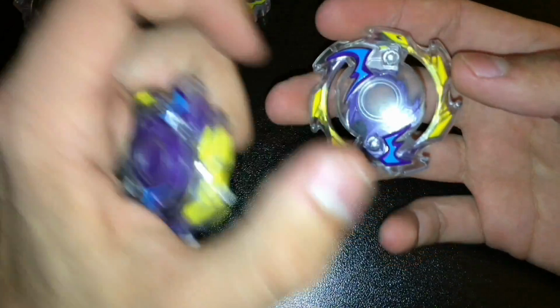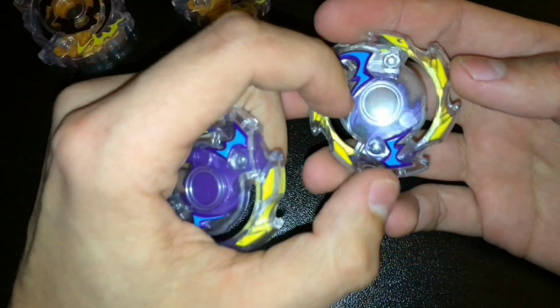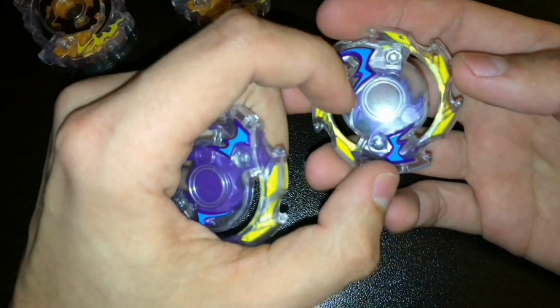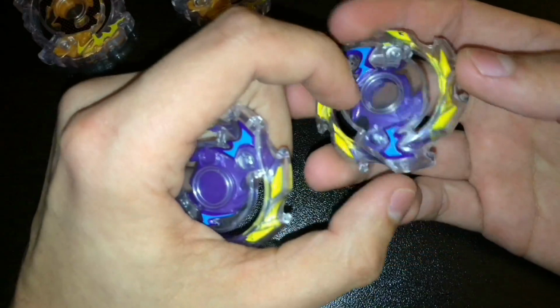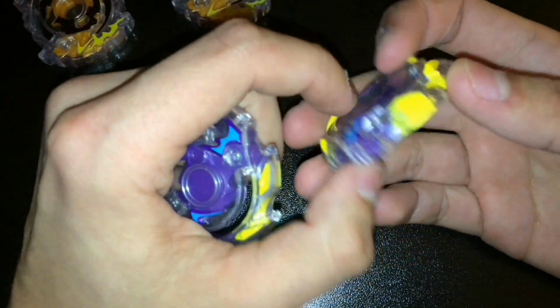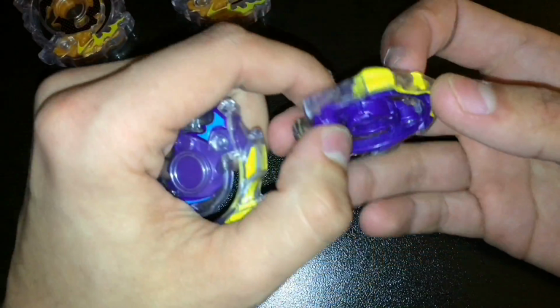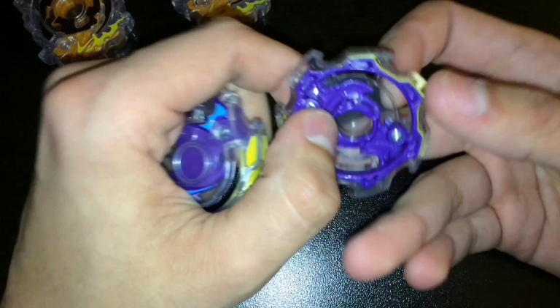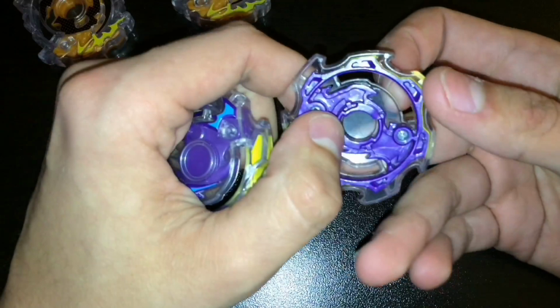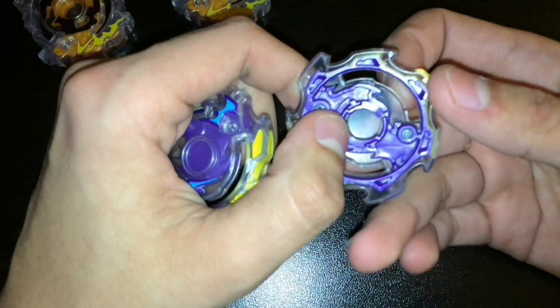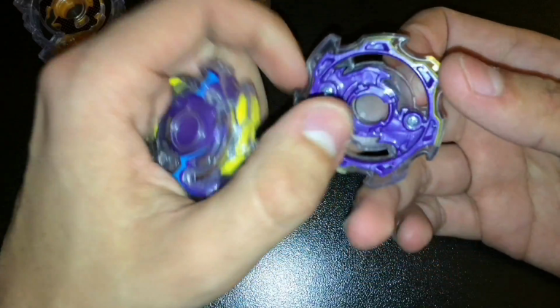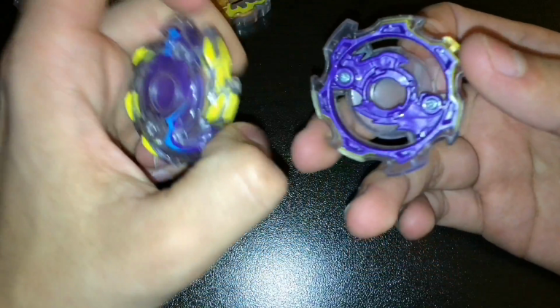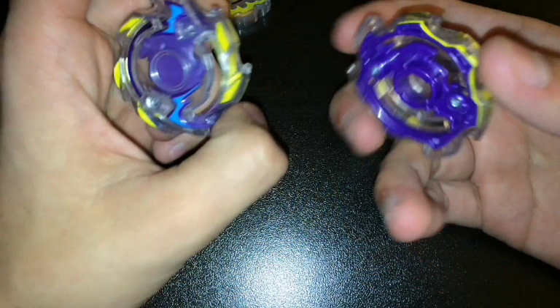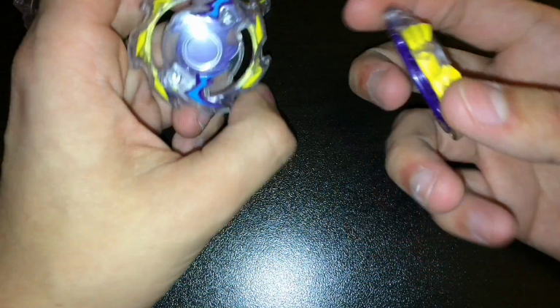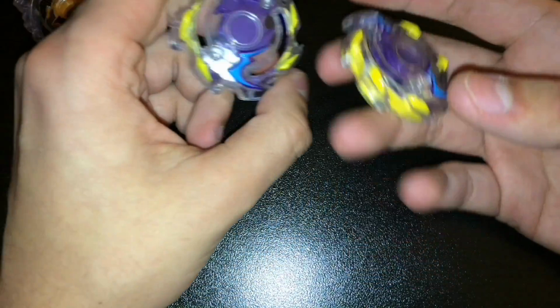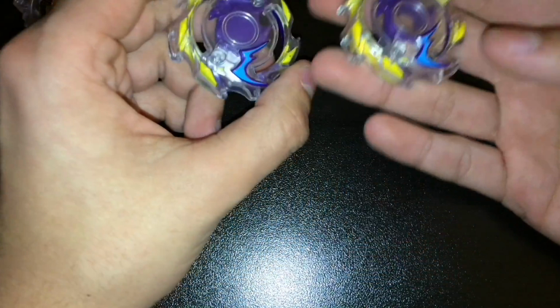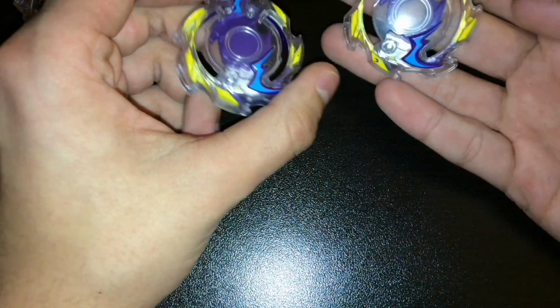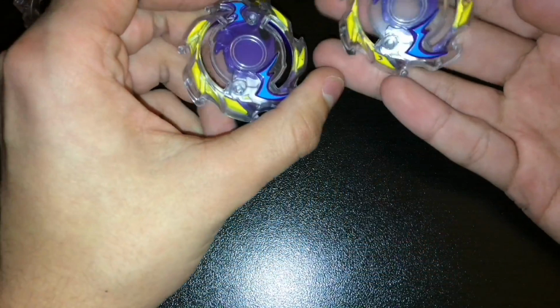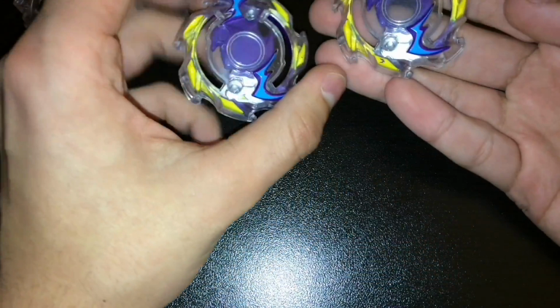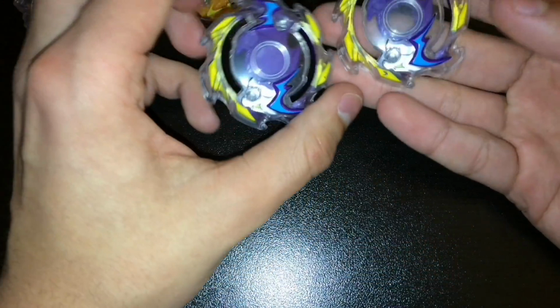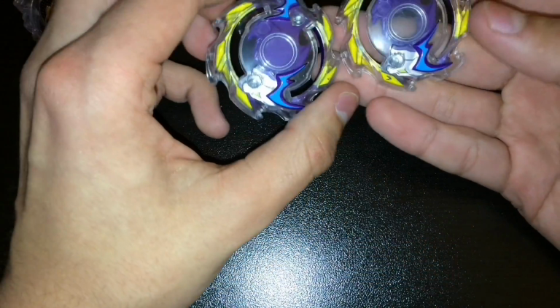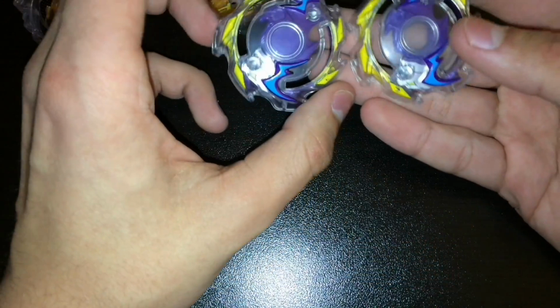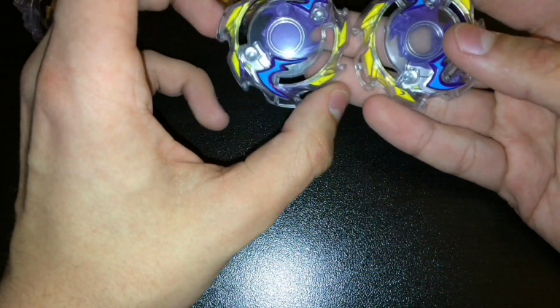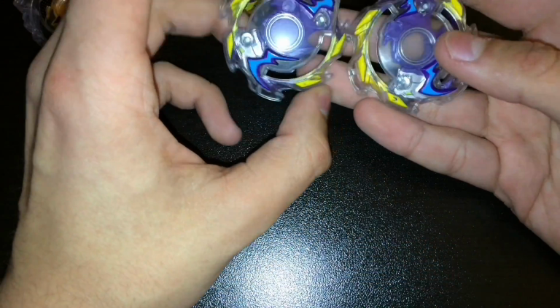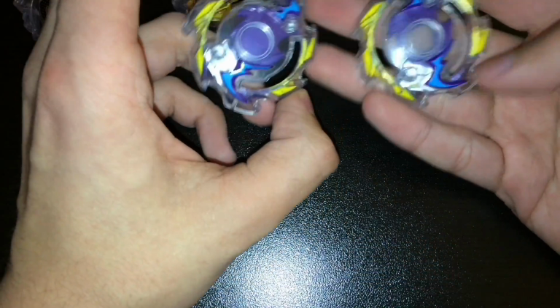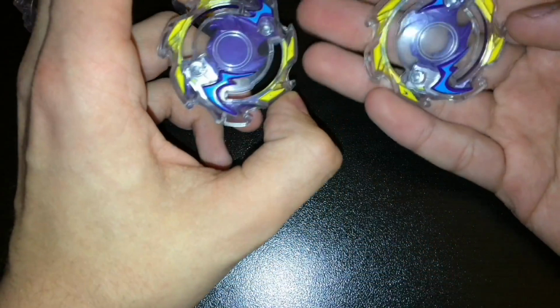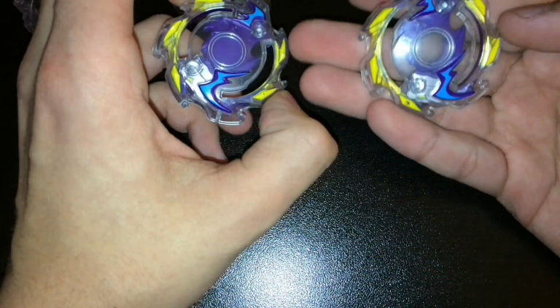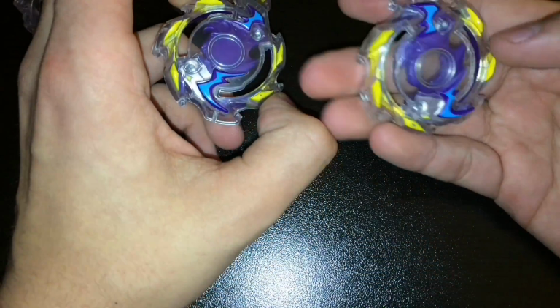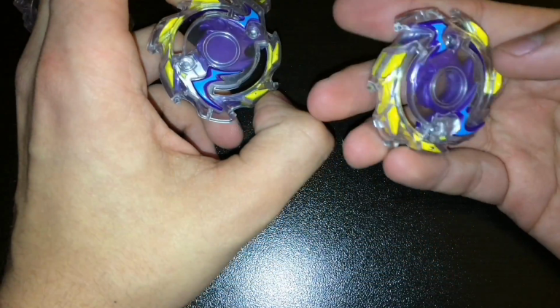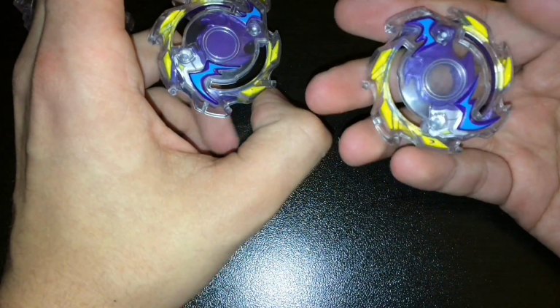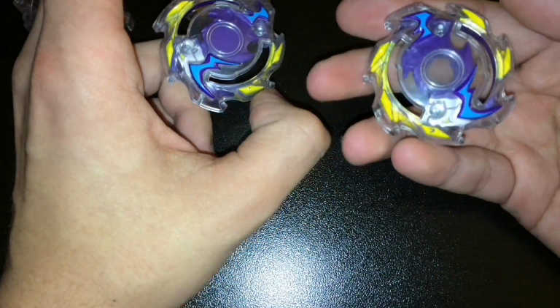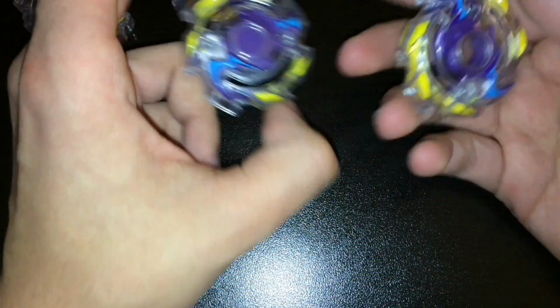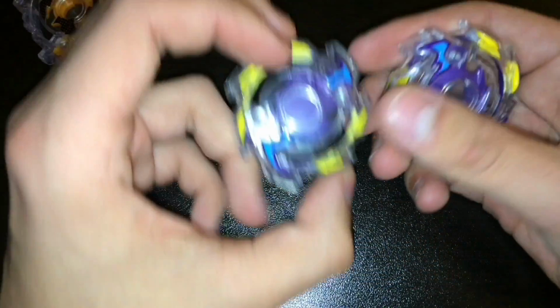When you put the driver on there, you can see the driver color, or maybe even tell what driver it is. And it's the same for the Takara Tomy version.